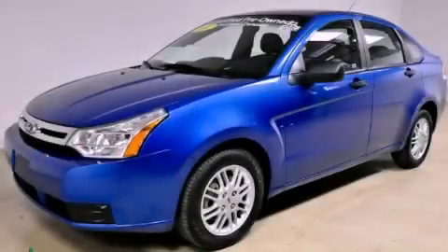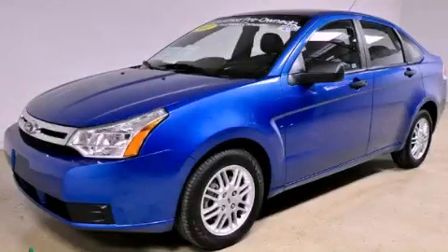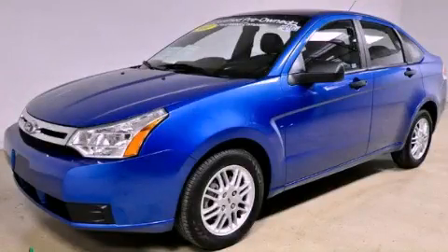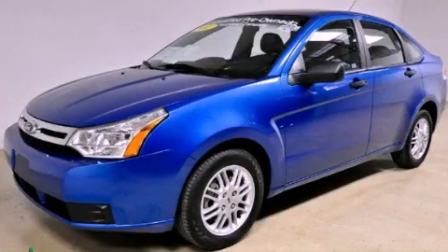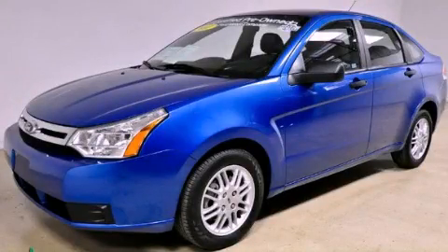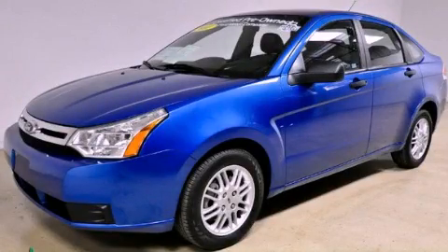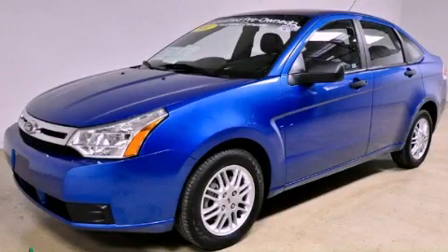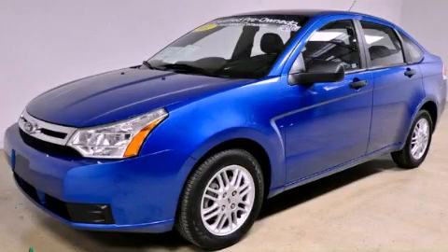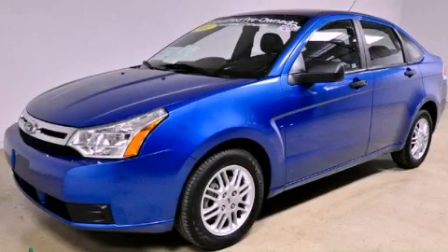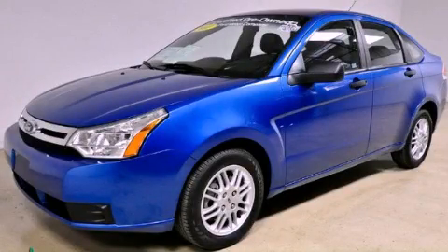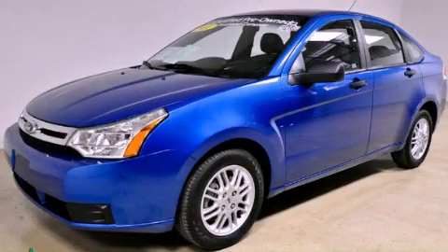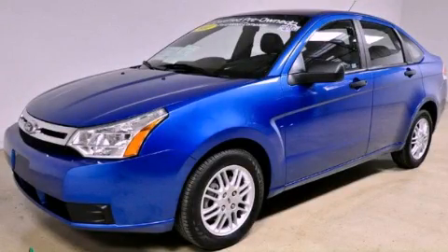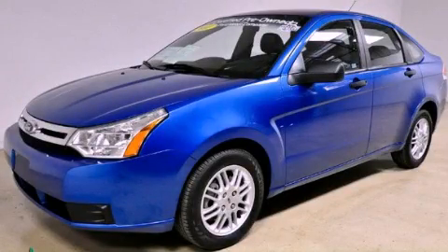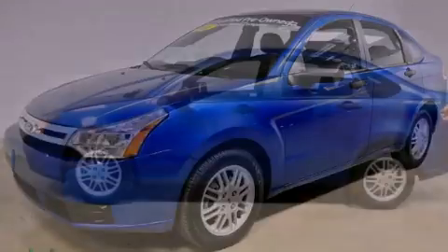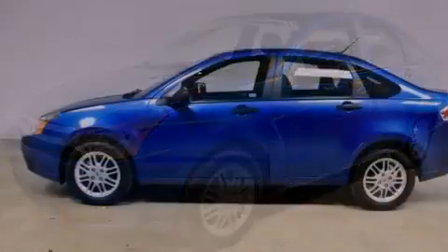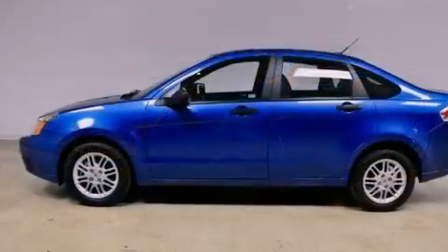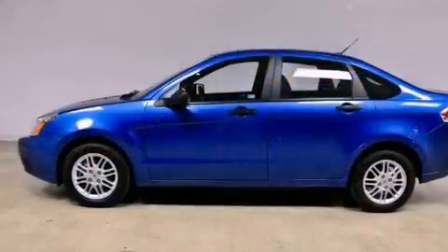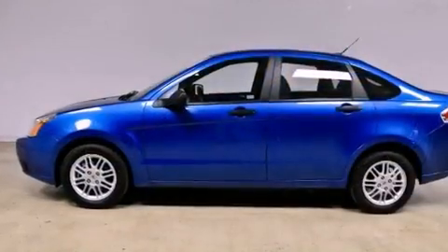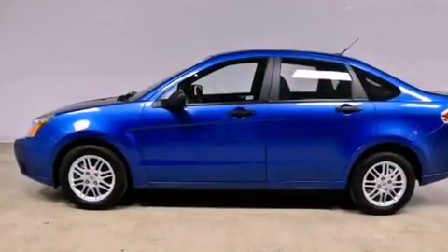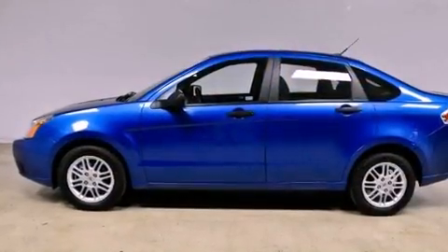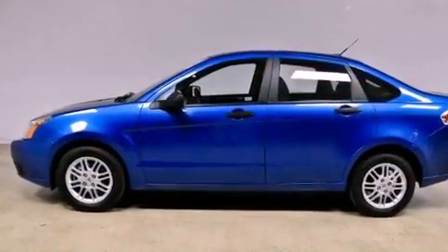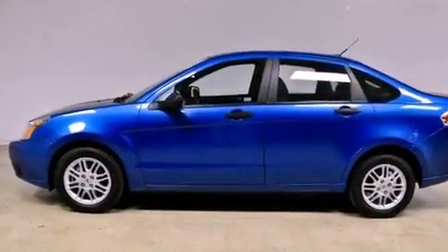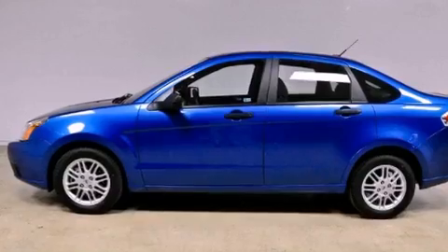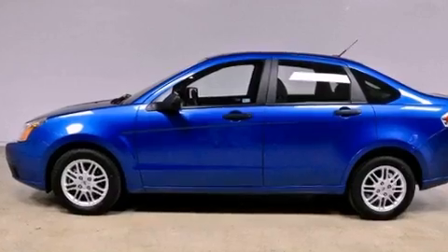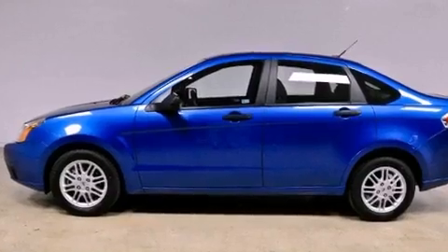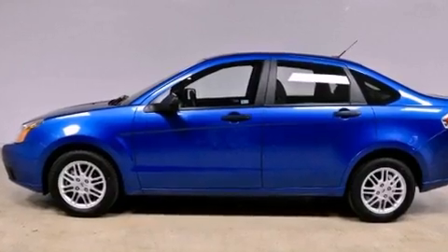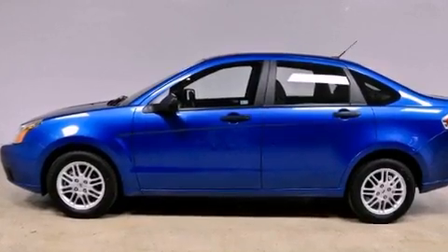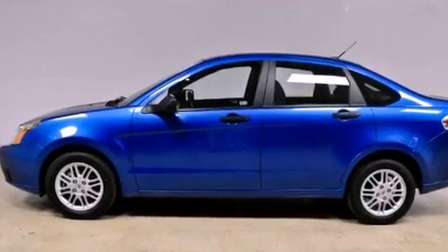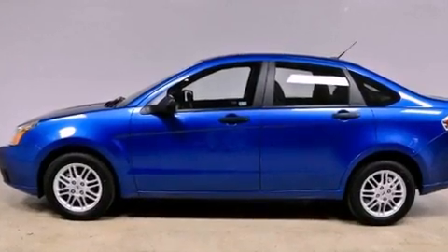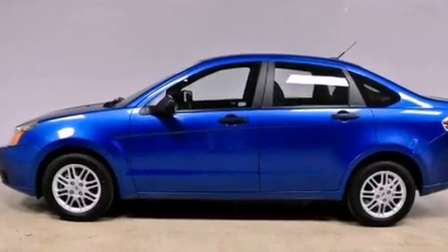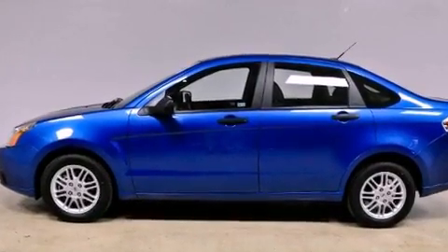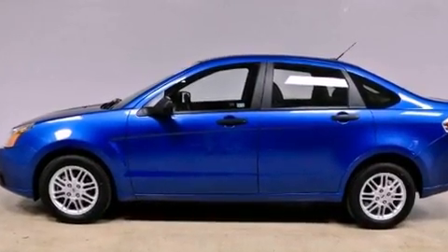This is a 2010 Ford Focus. It features a 2.0-liter four-cylinder engine and an automatic transmission.